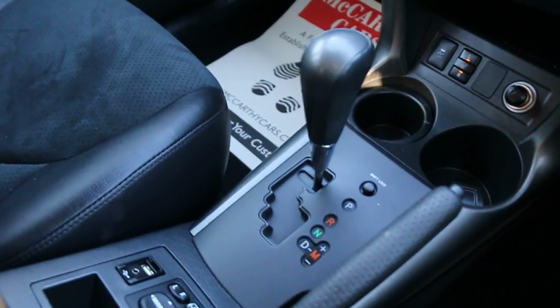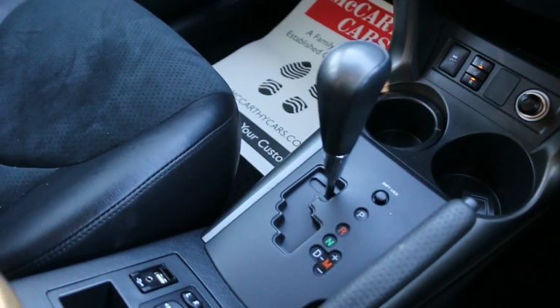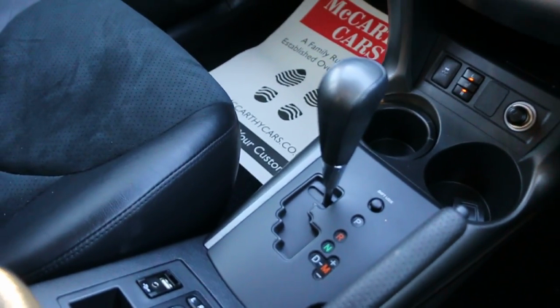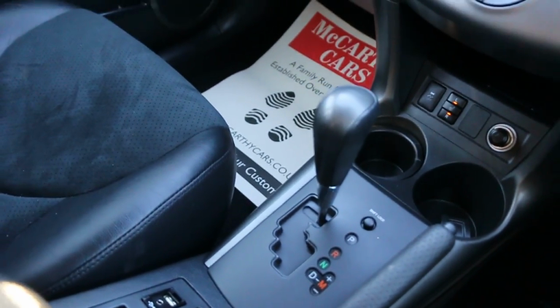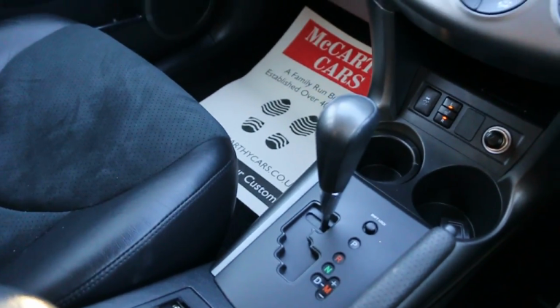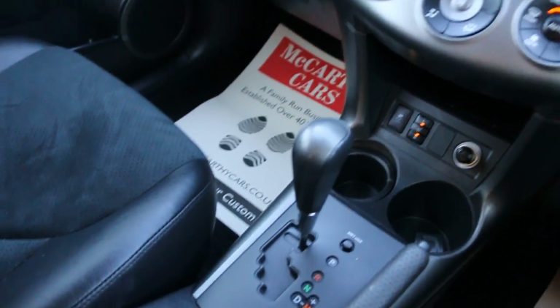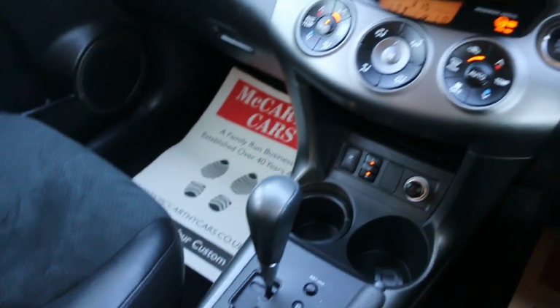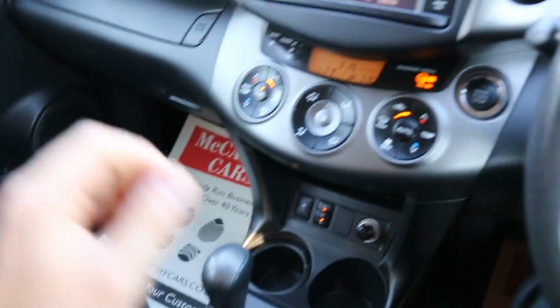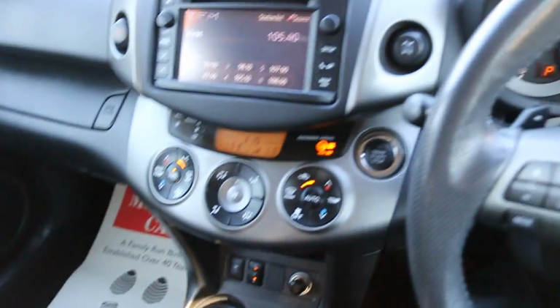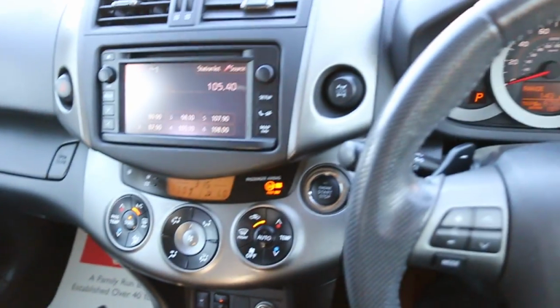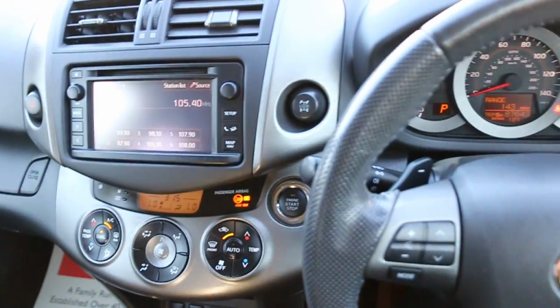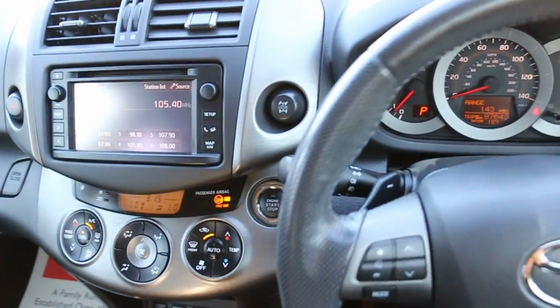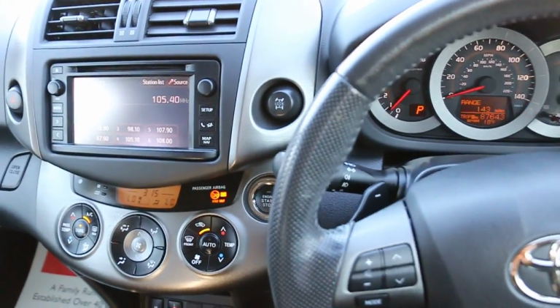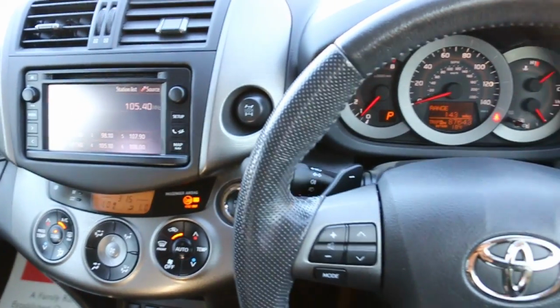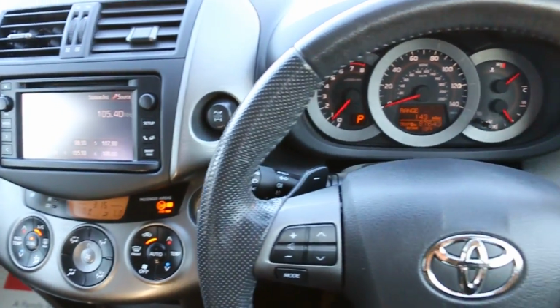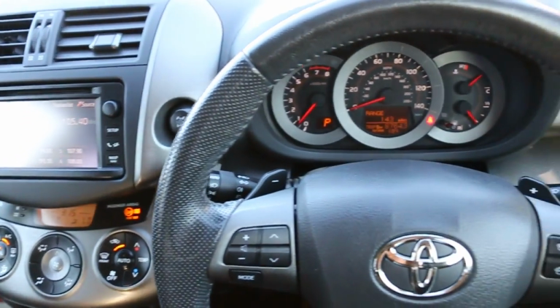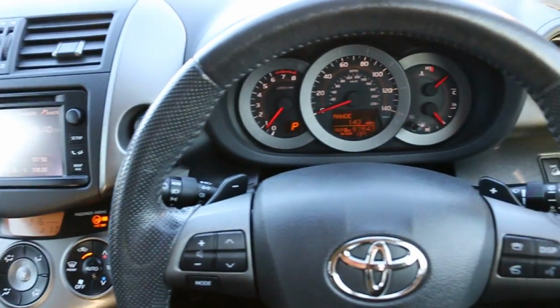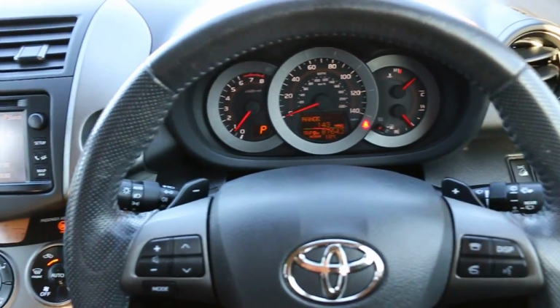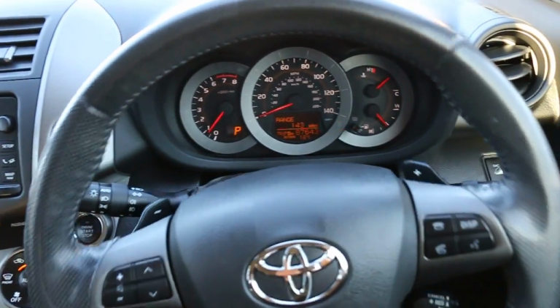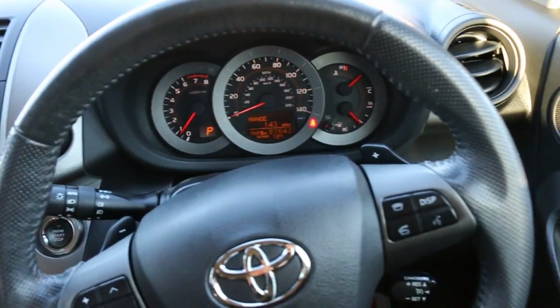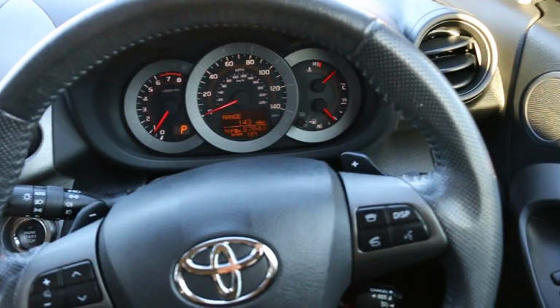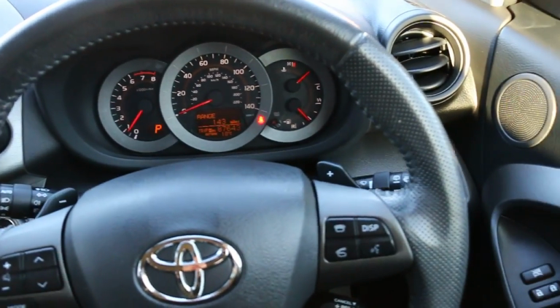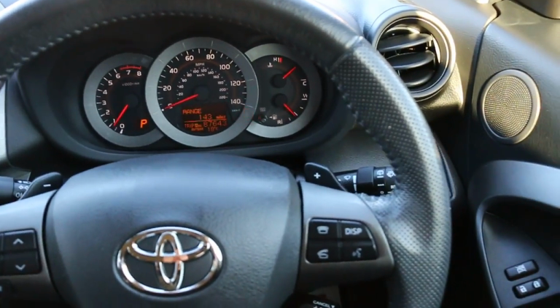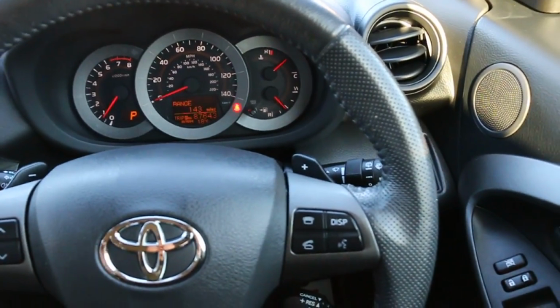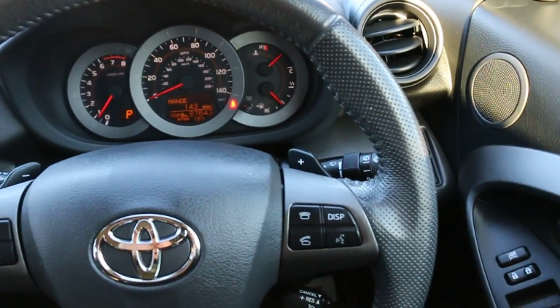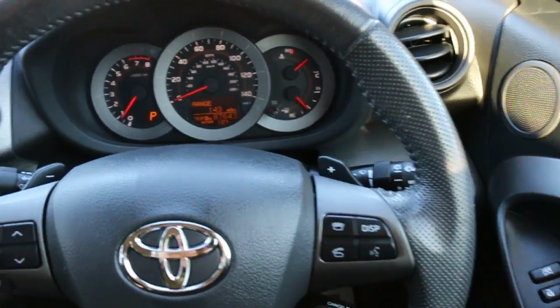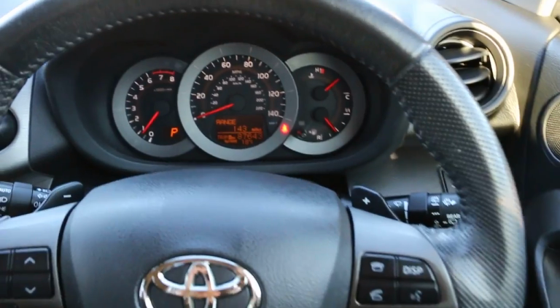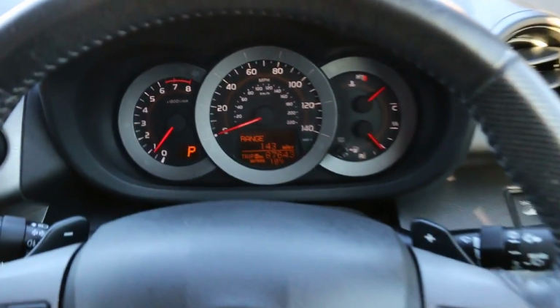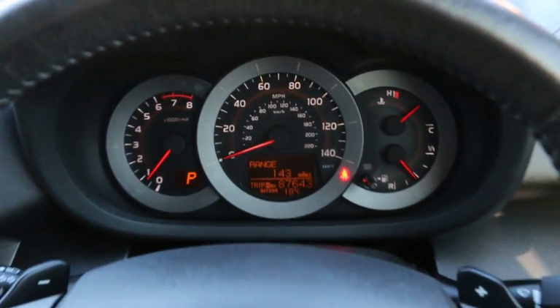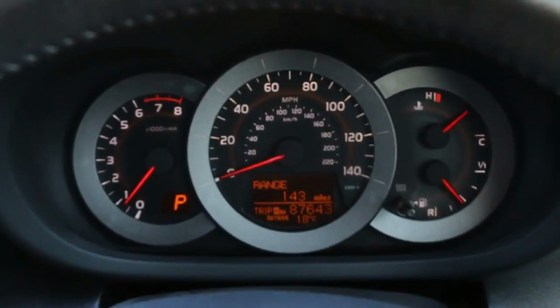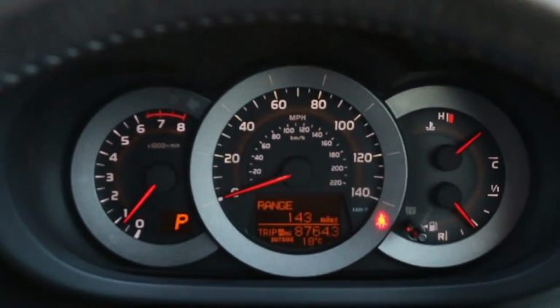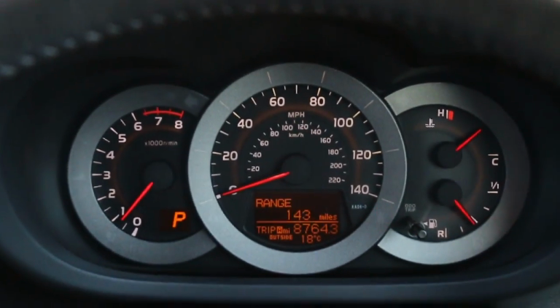USB and aux connection, multi-function steering wheel with paddle shift, cruise control, and speed limiter.